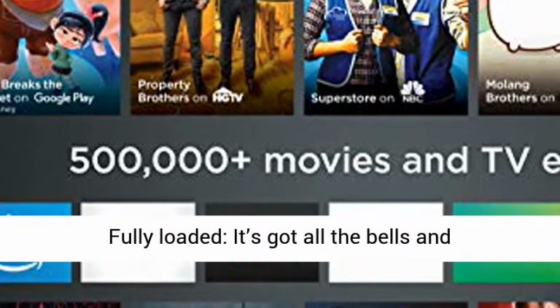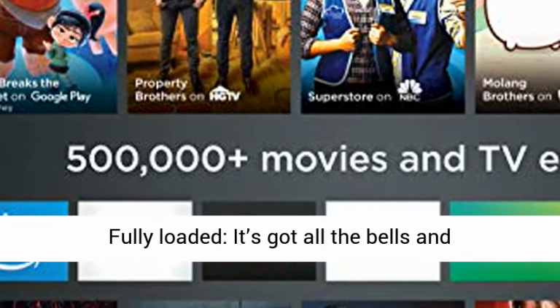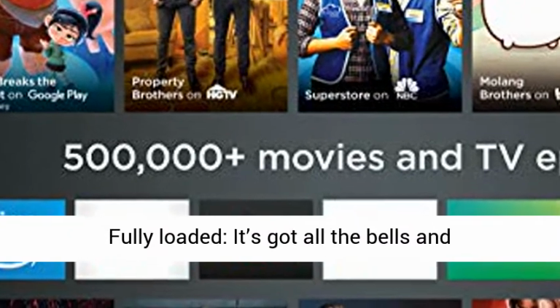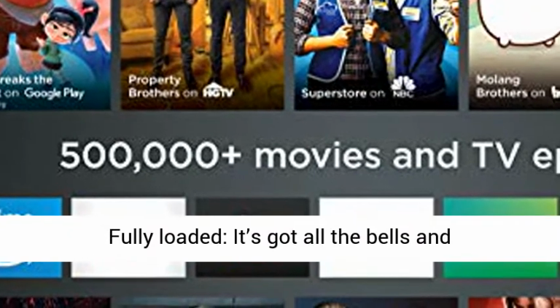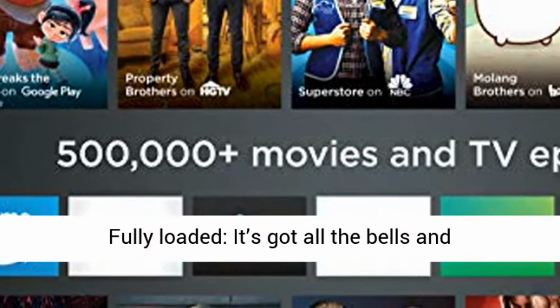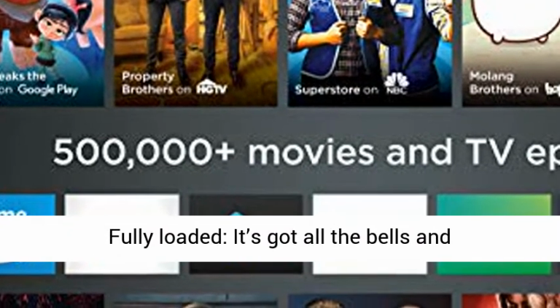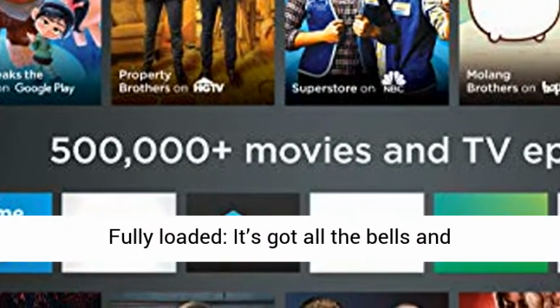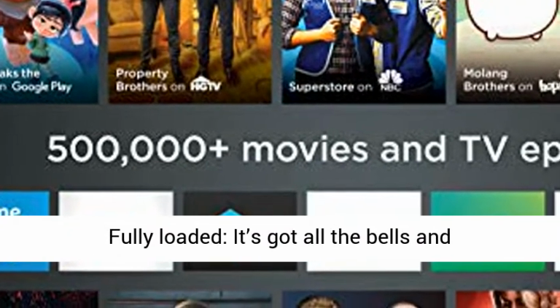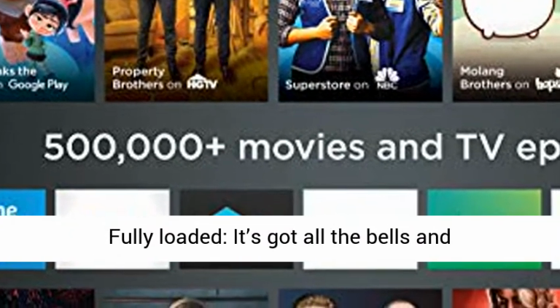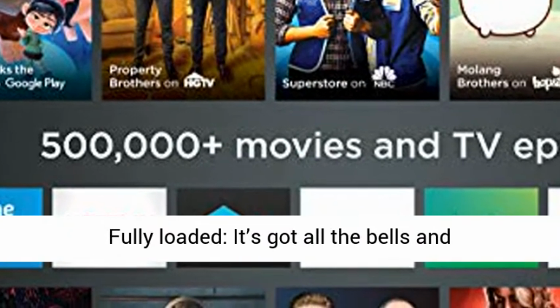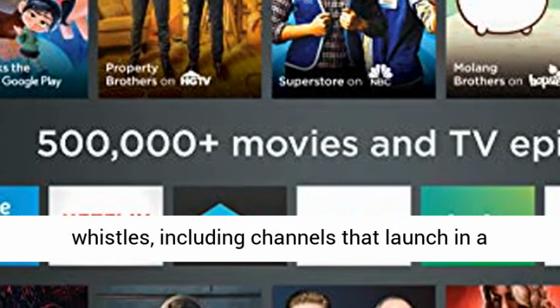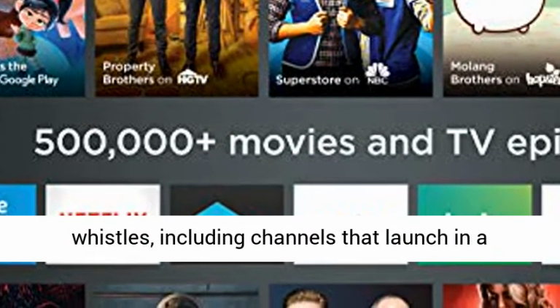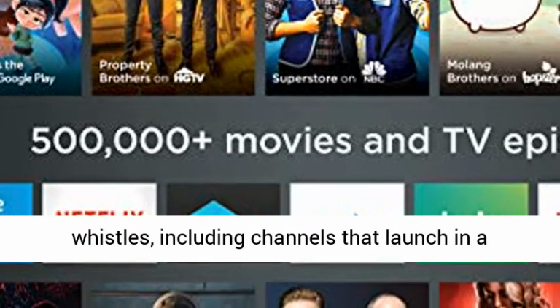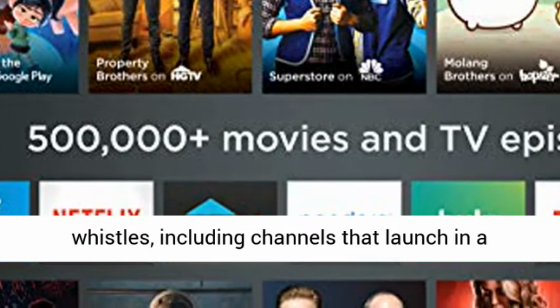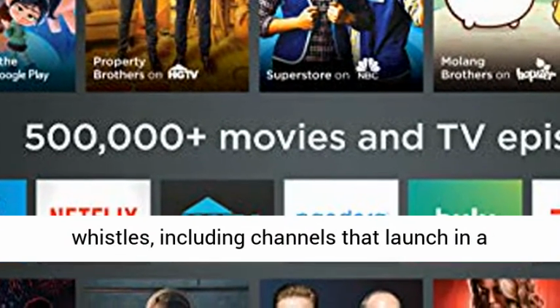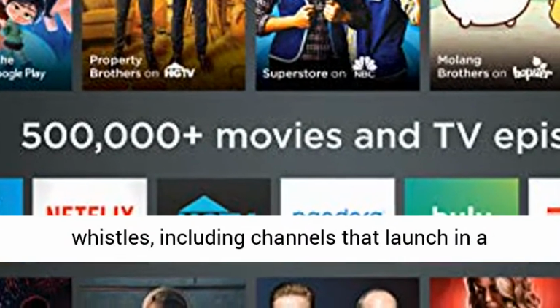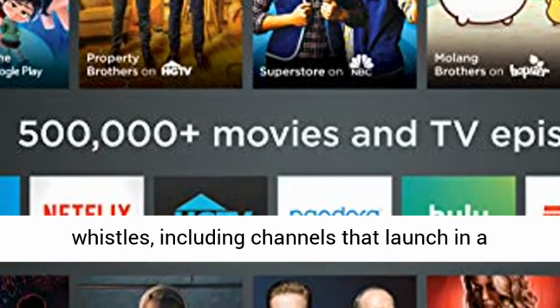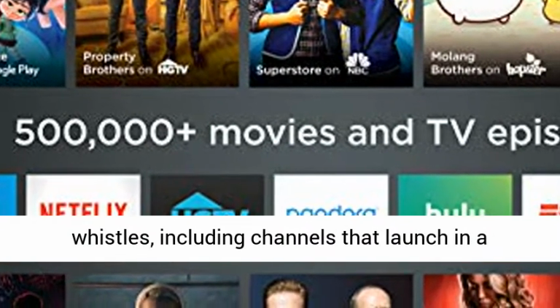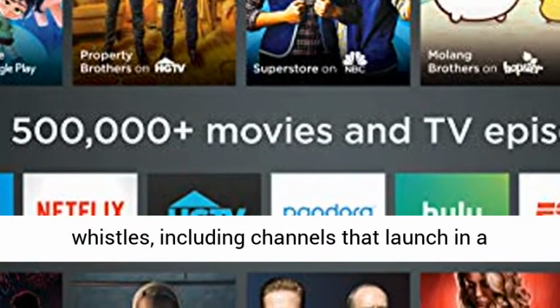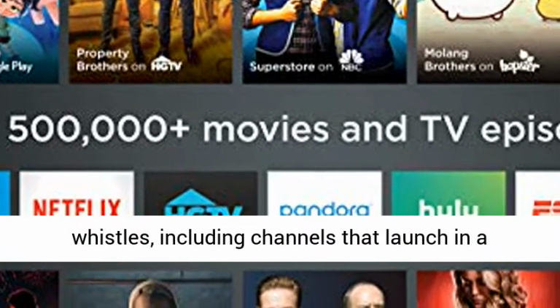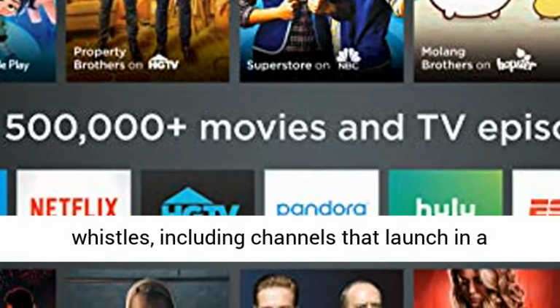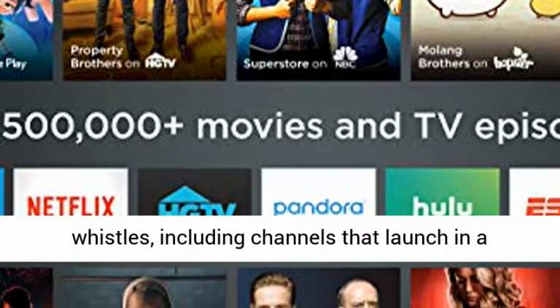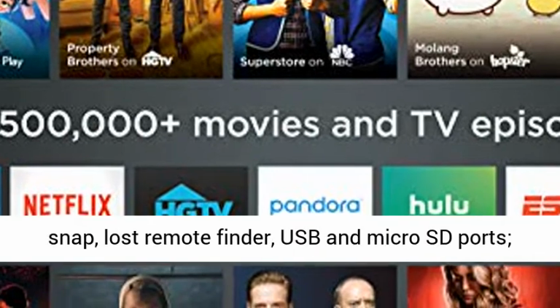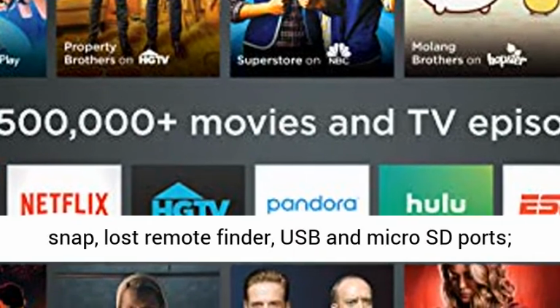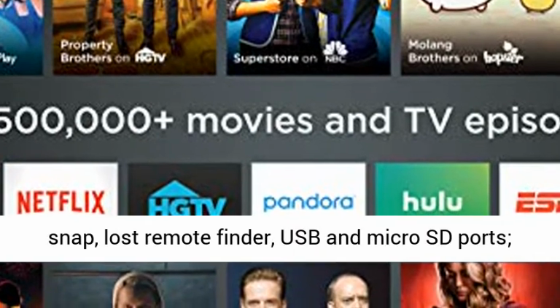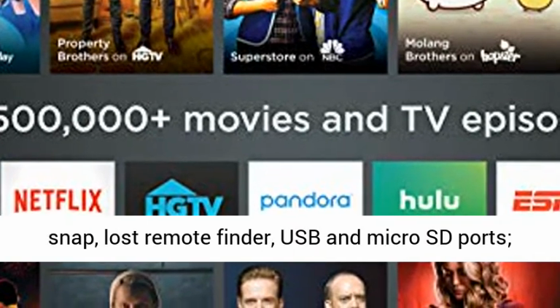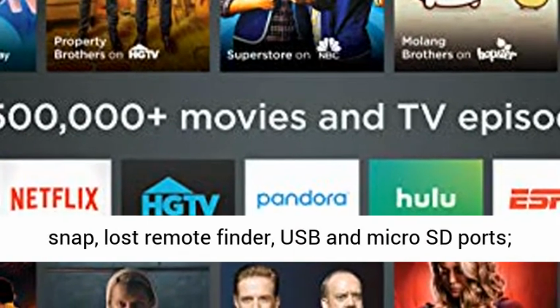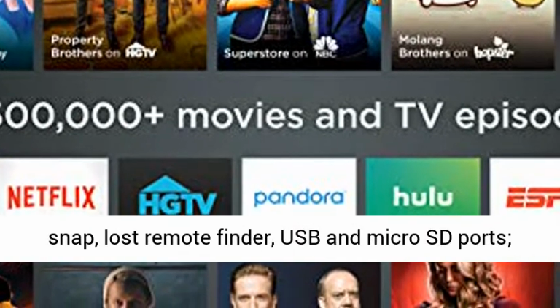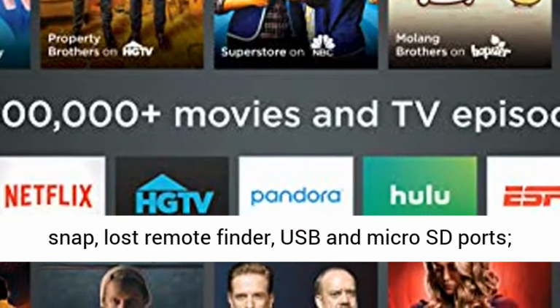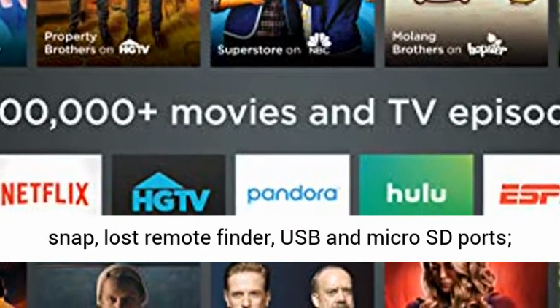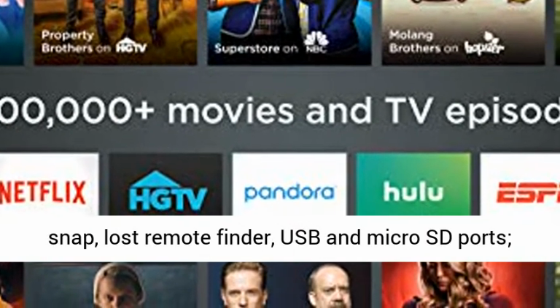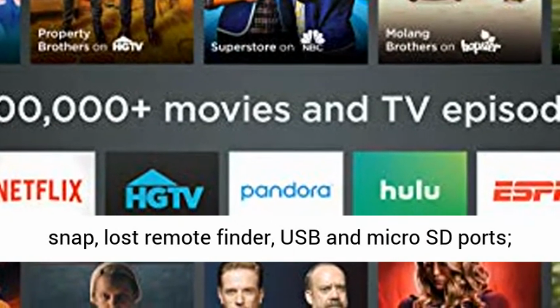Fully loaded — it's got all the bells and whistles, including channels that launch in a snap, a lost remote finder, and USB and microSD ports.